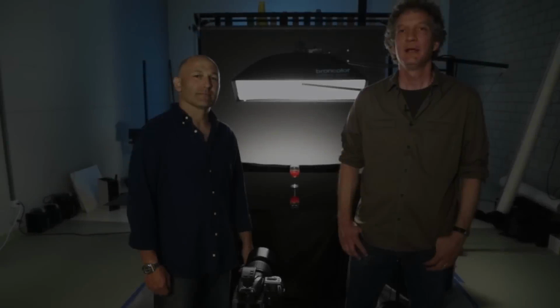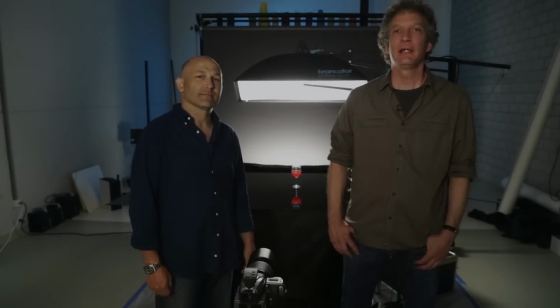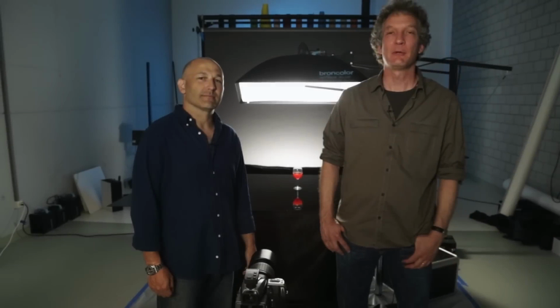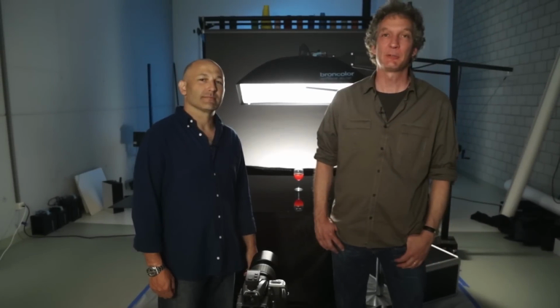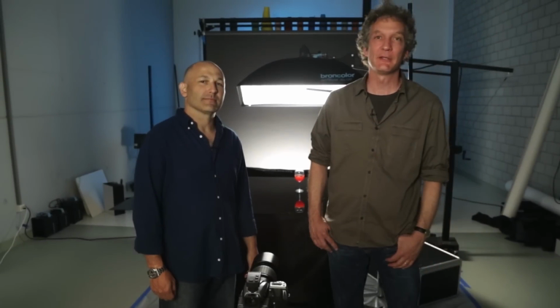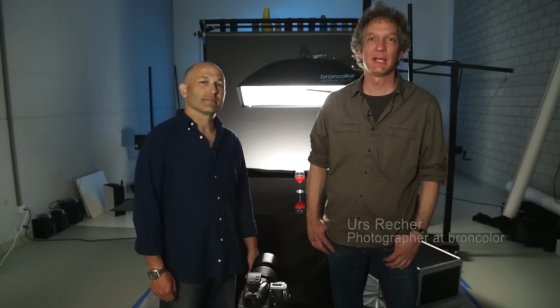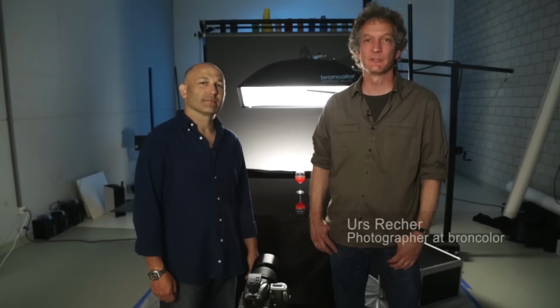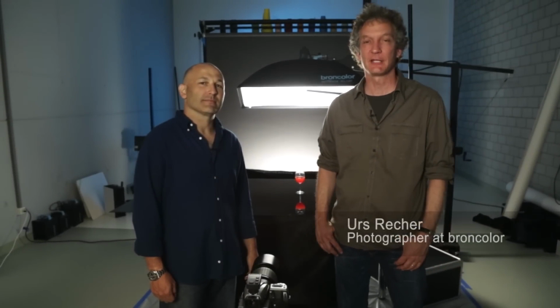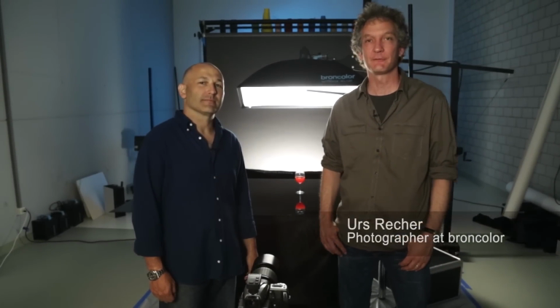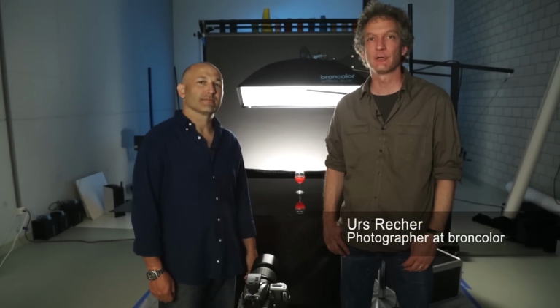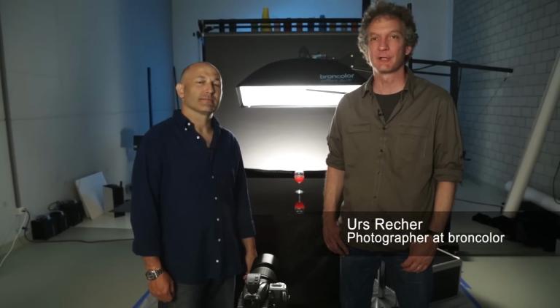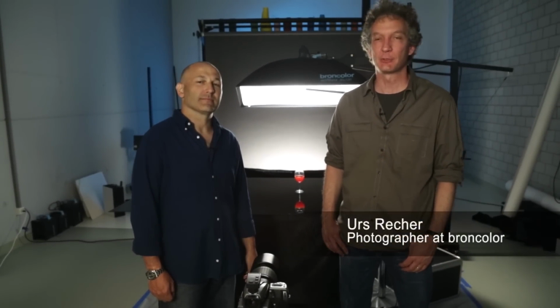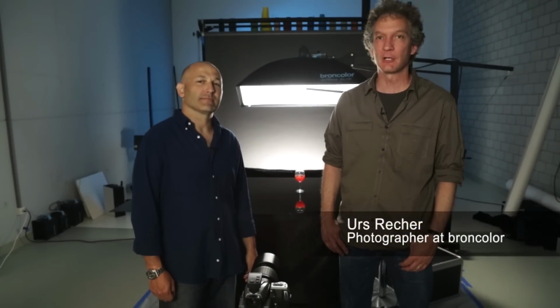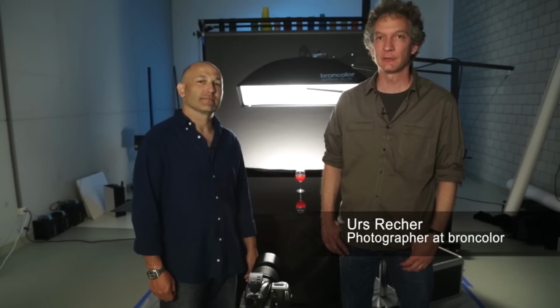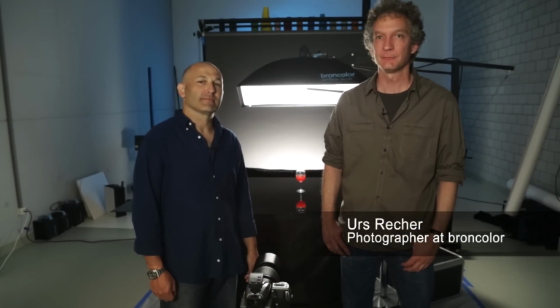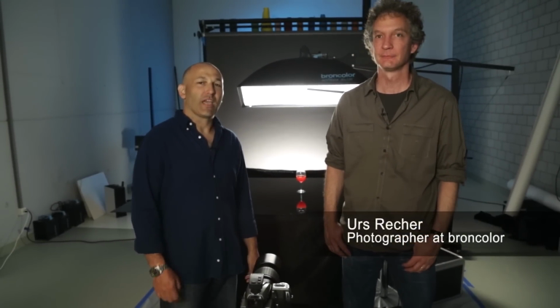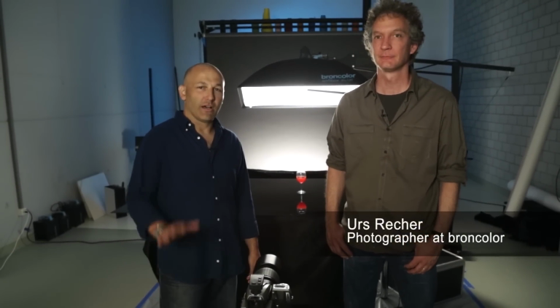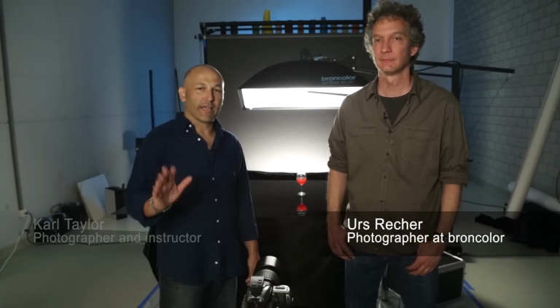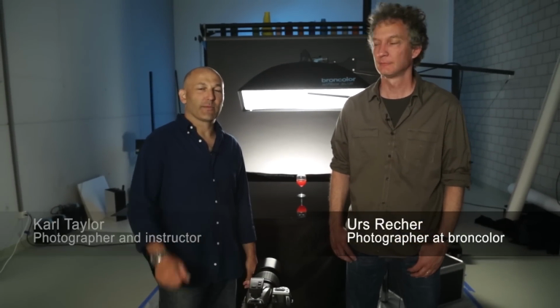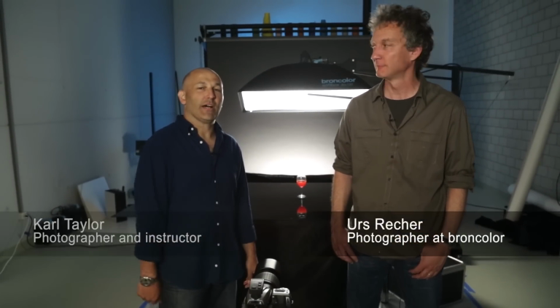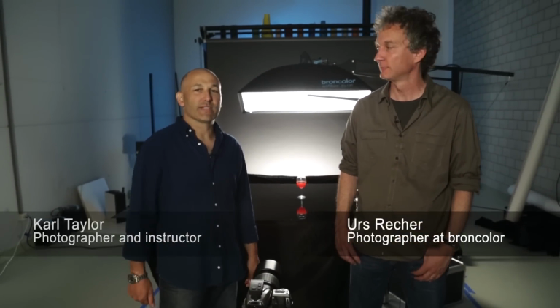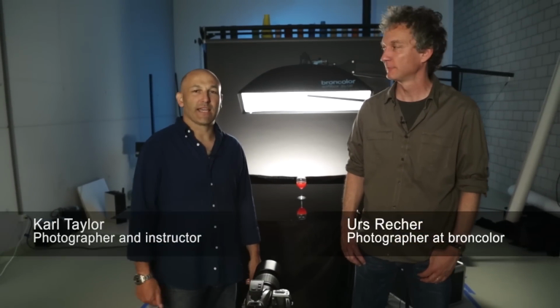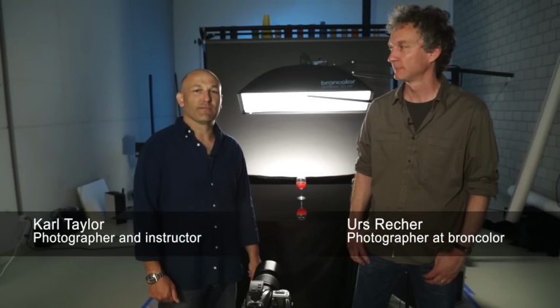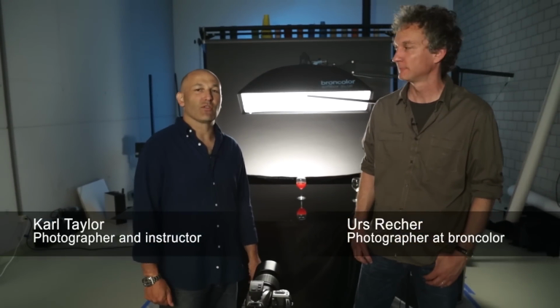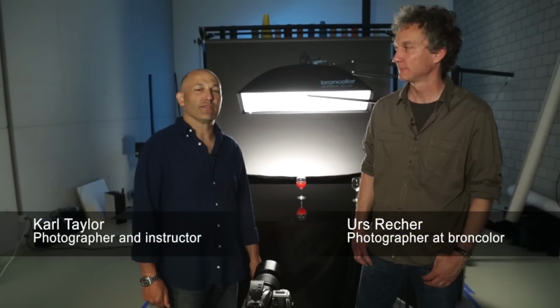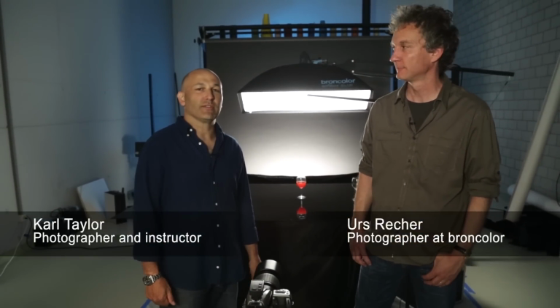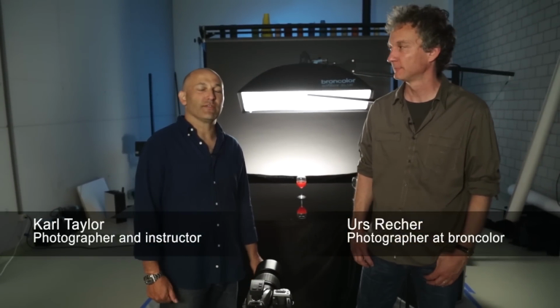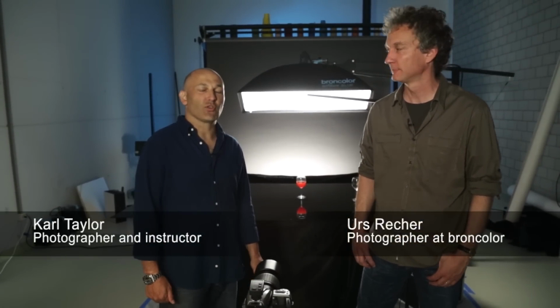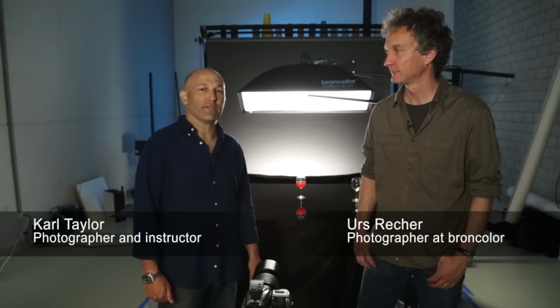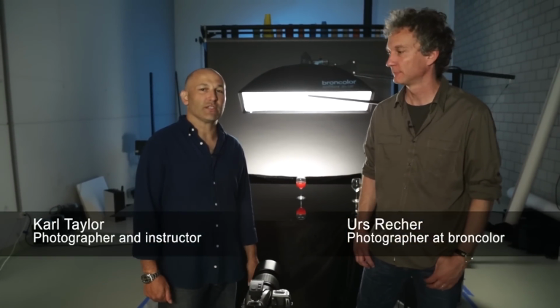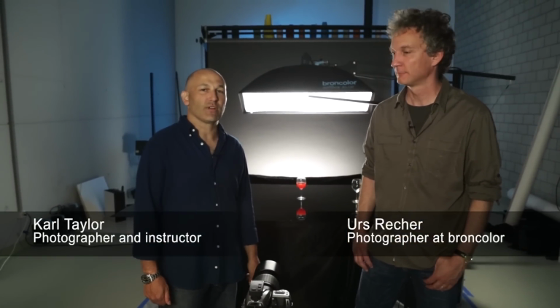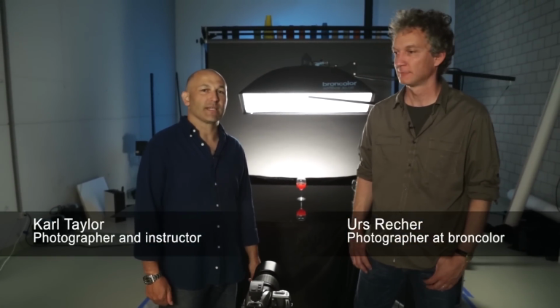Hello everyone, I'm Urs Recher, photographer at Brandcolor. Hi, I'm Karl Taylor, photographer and photography instructor.